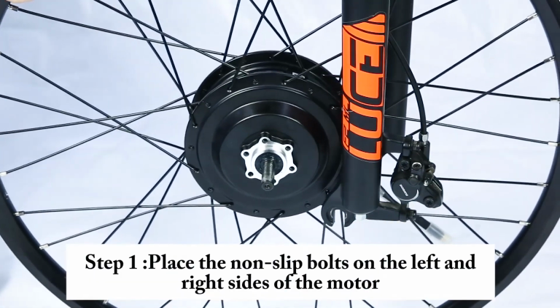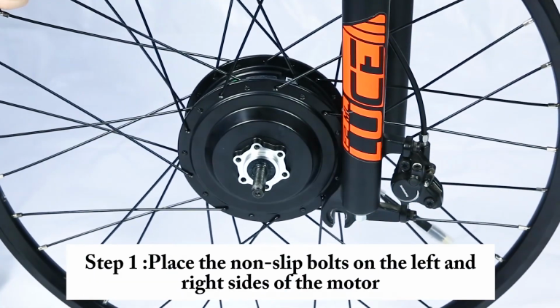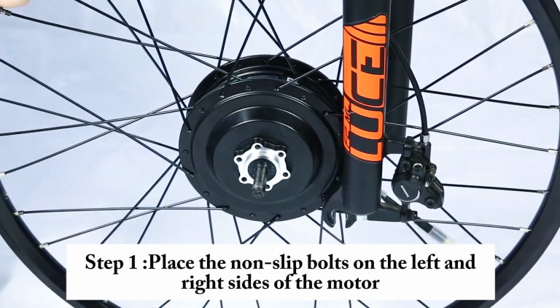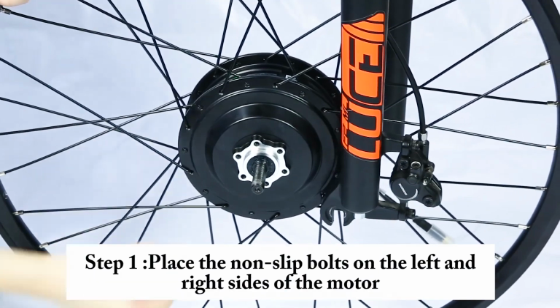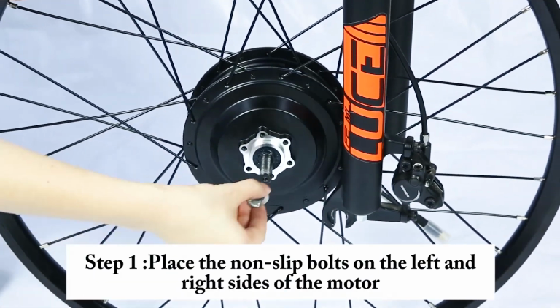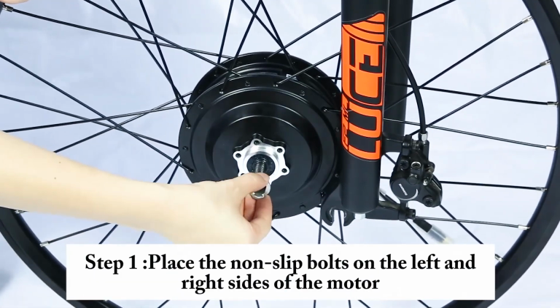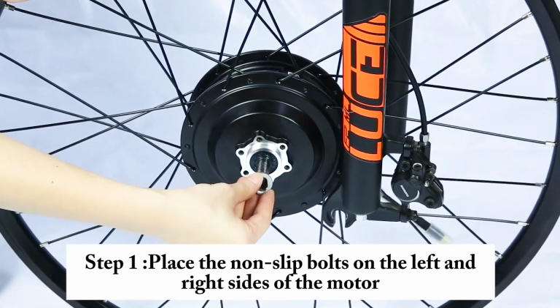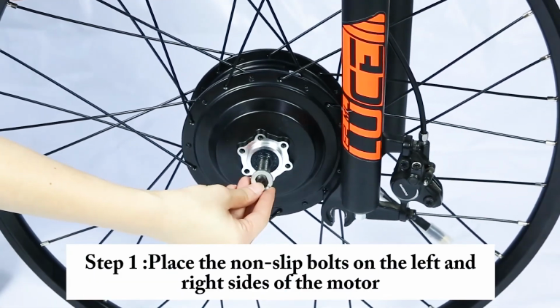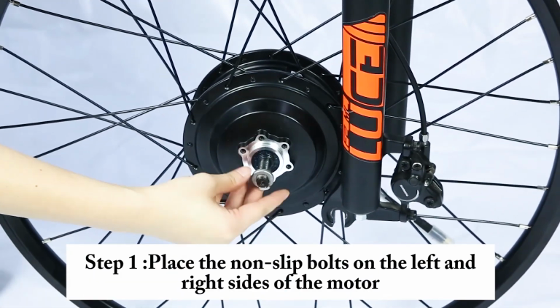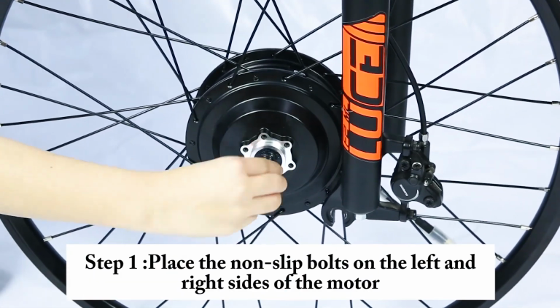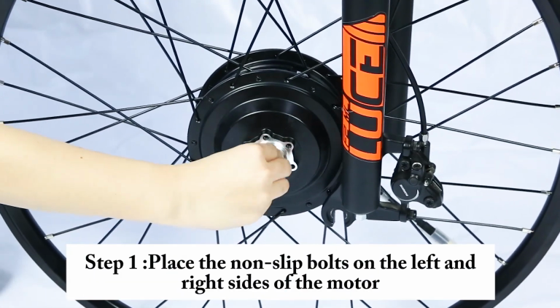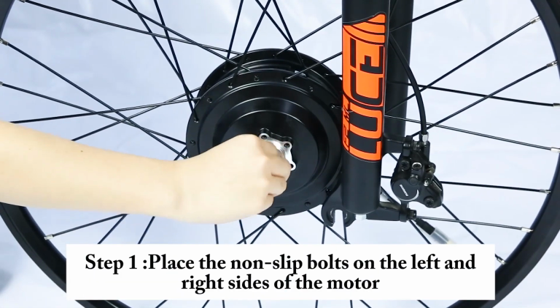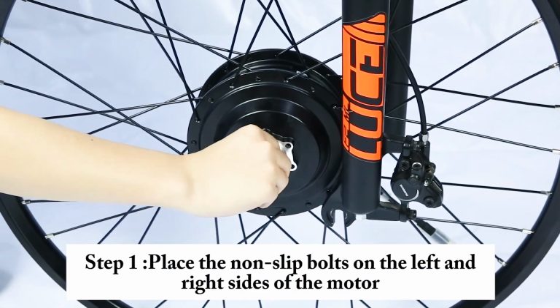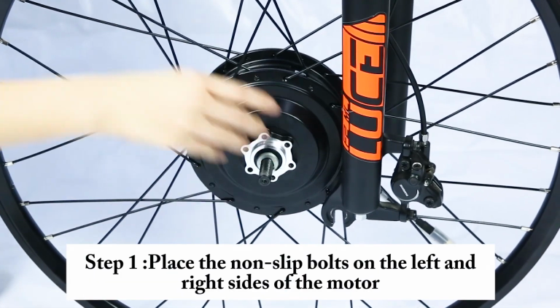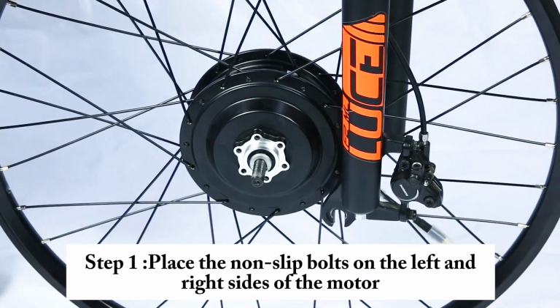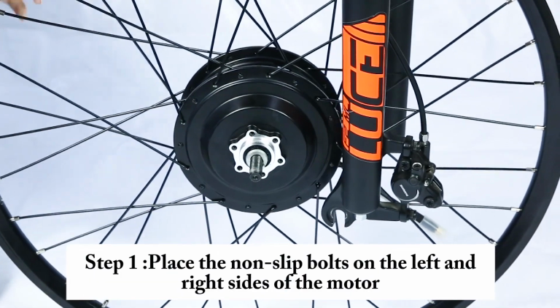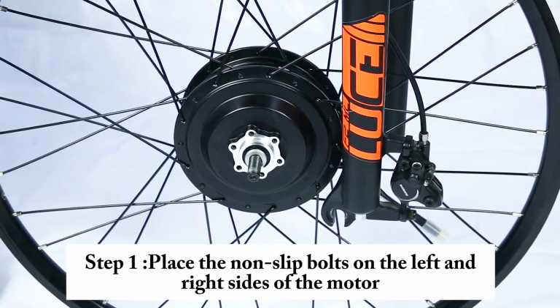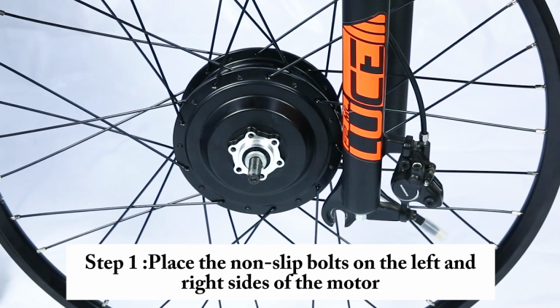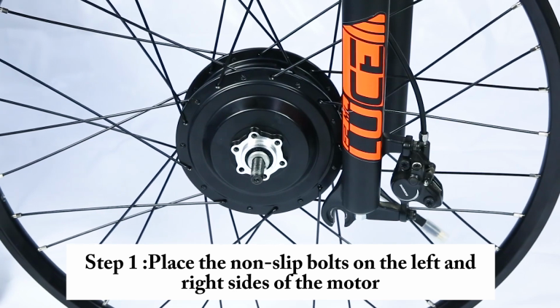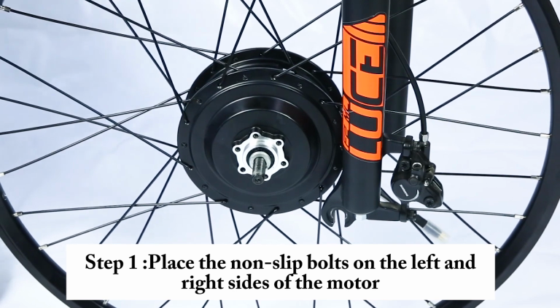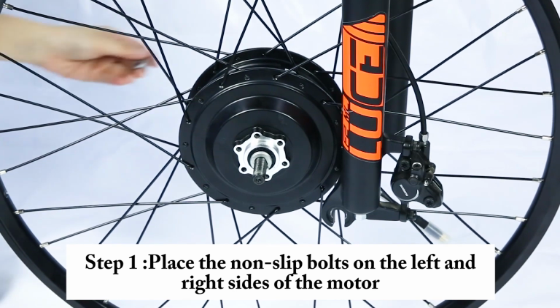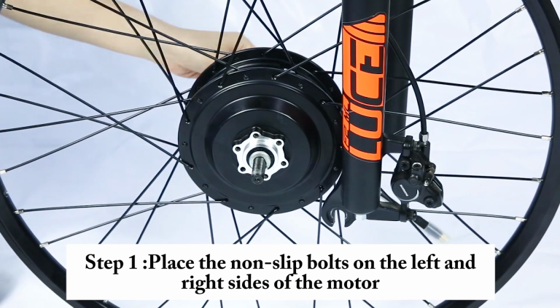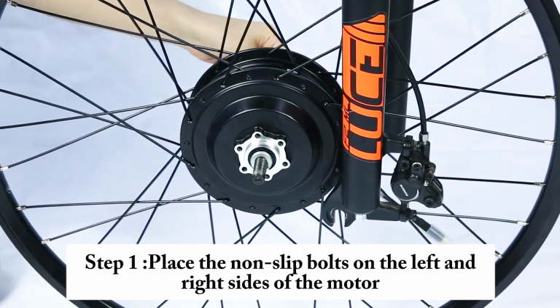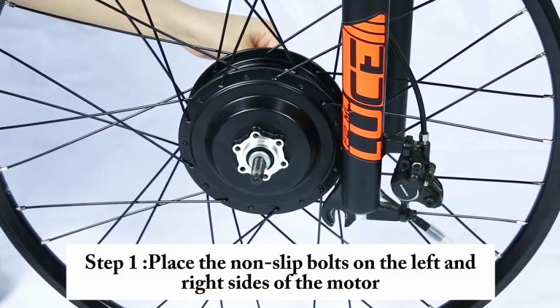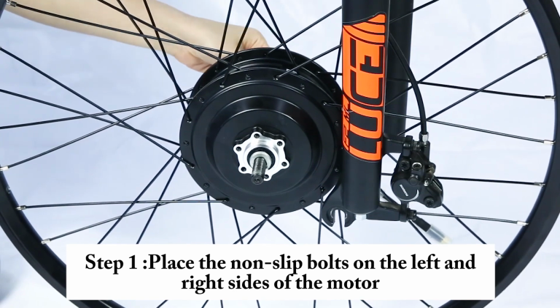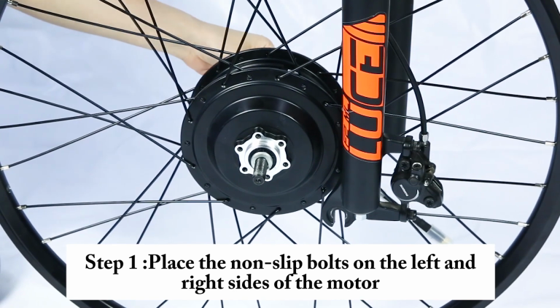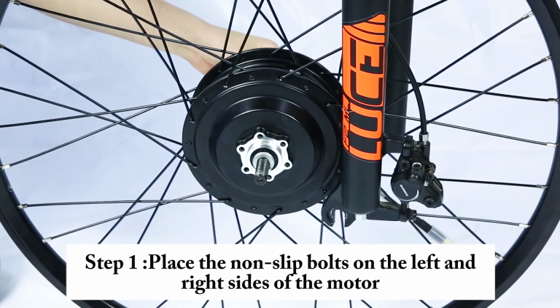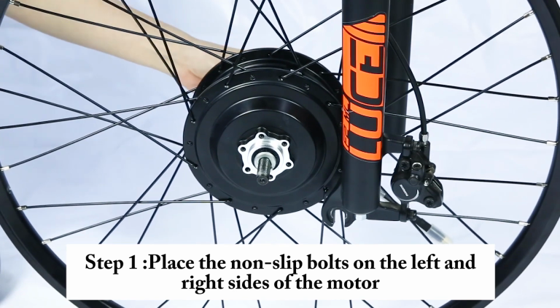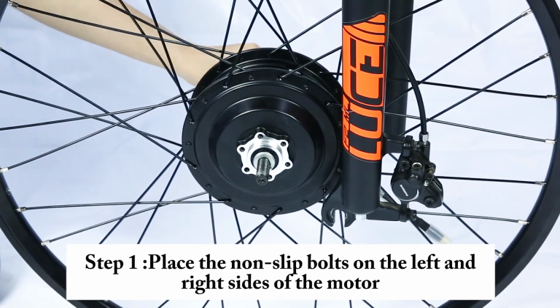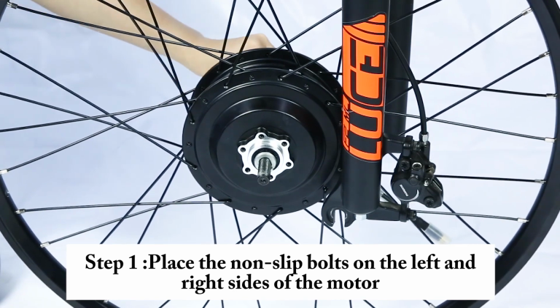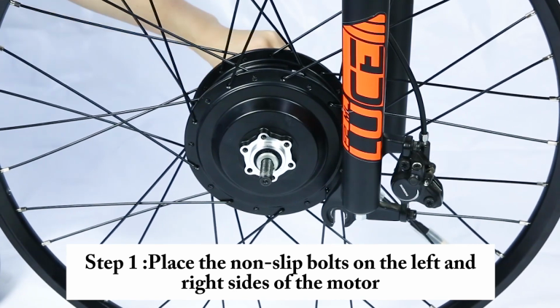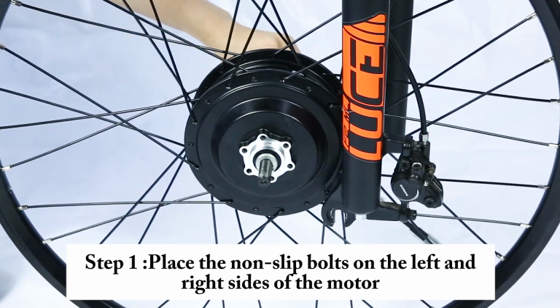Step 1. Place the non-slip bolts on the left and right sides of the motor.